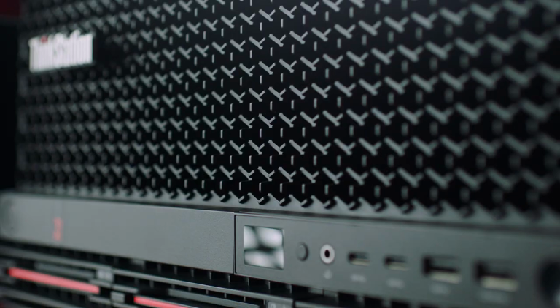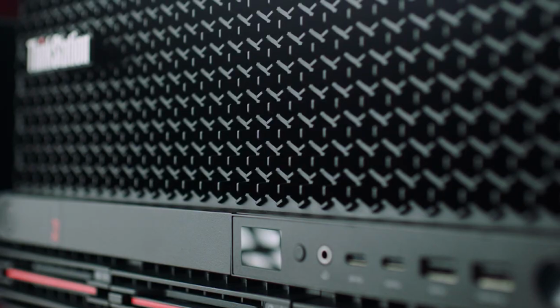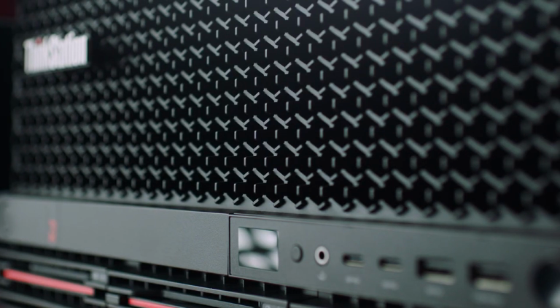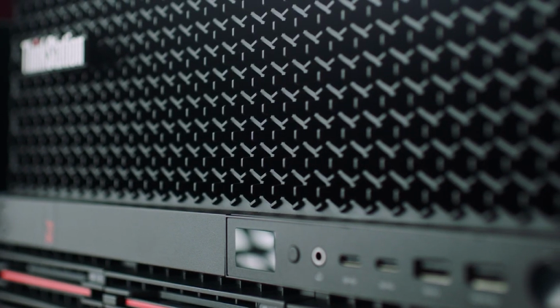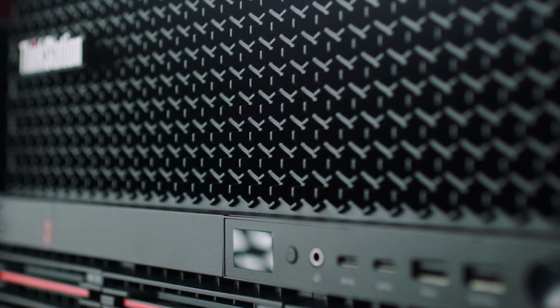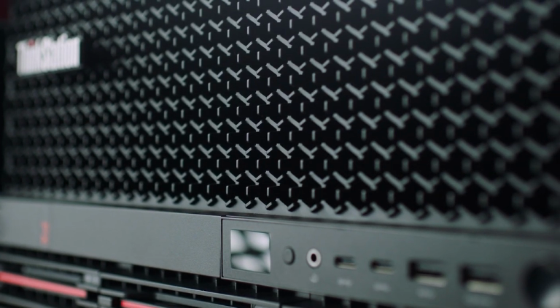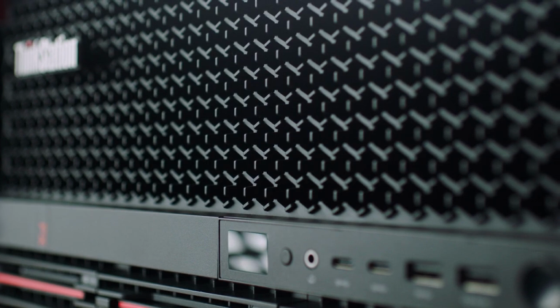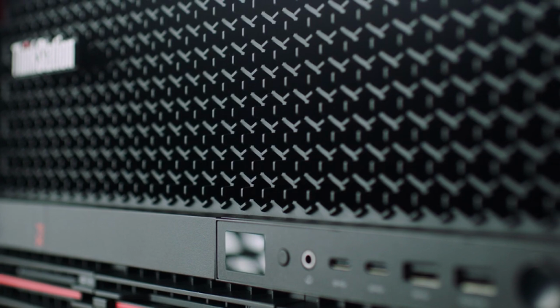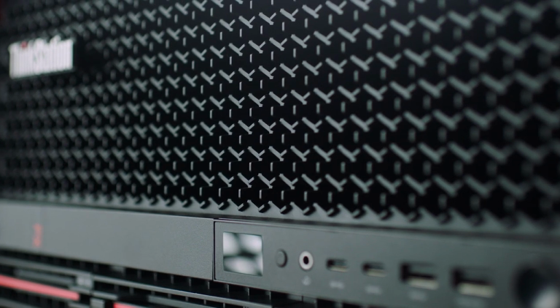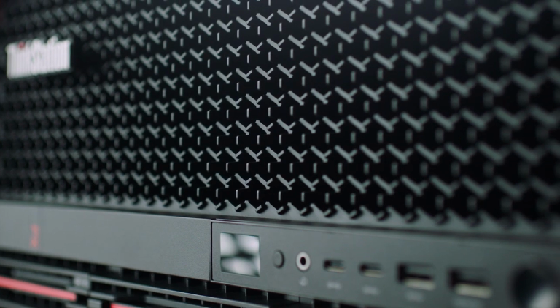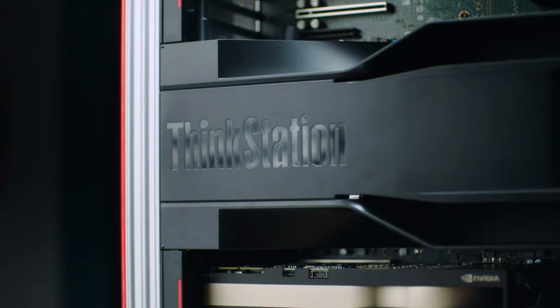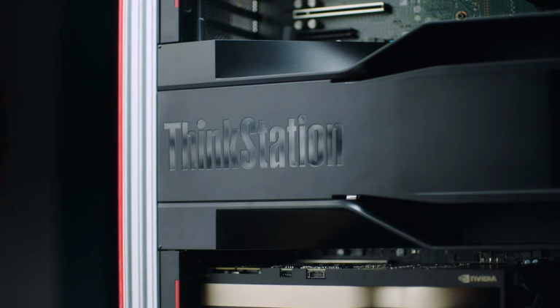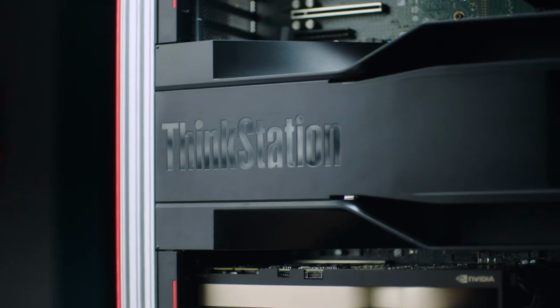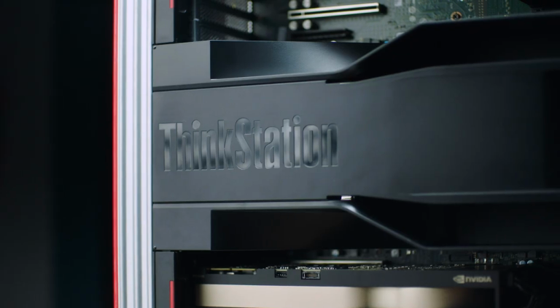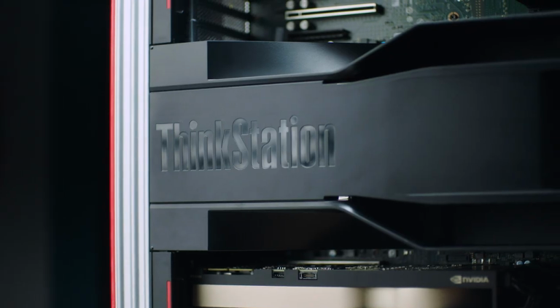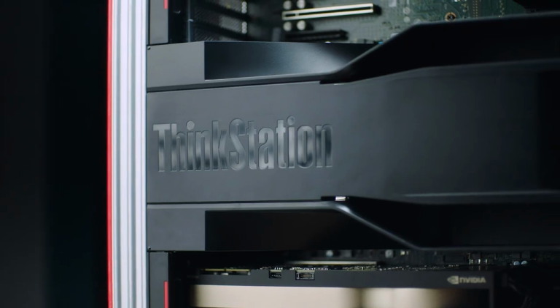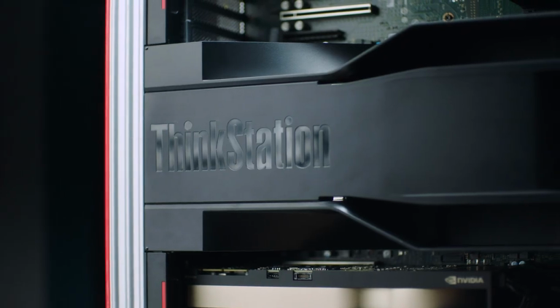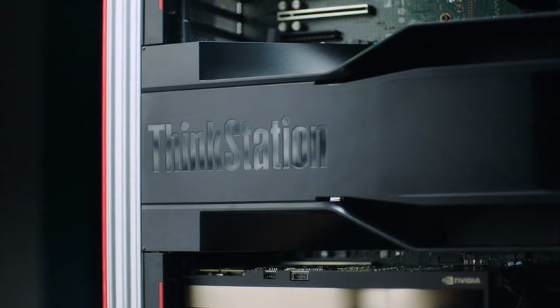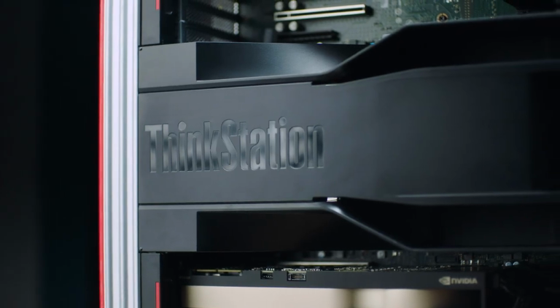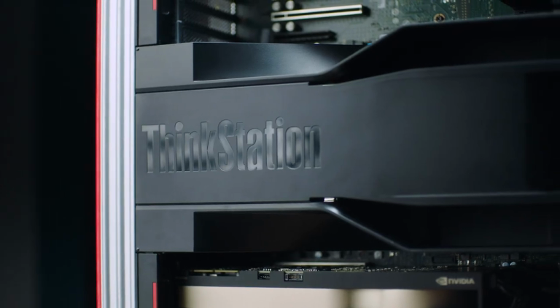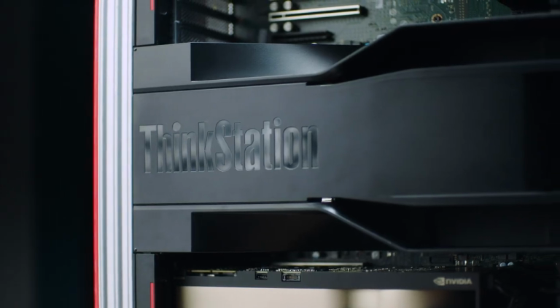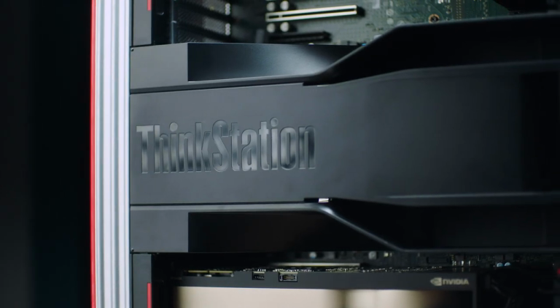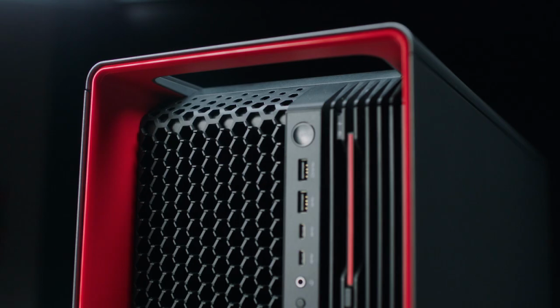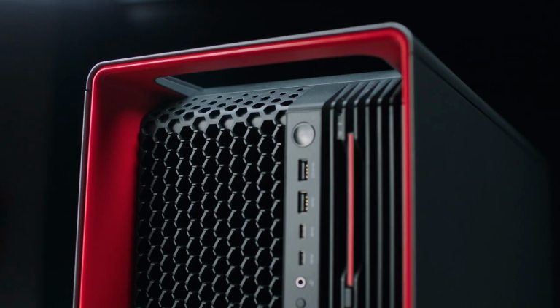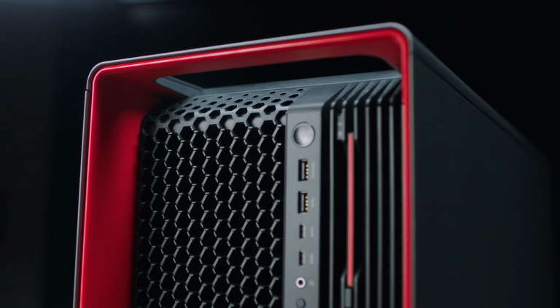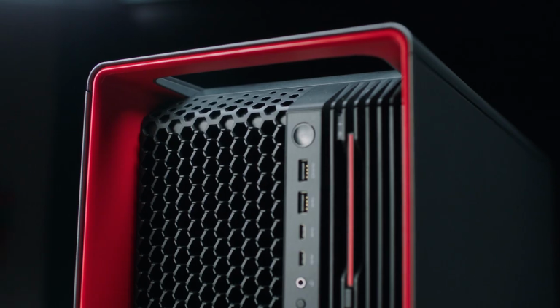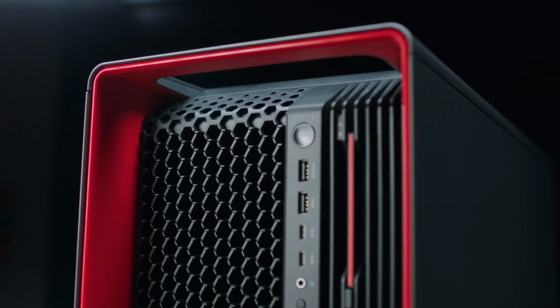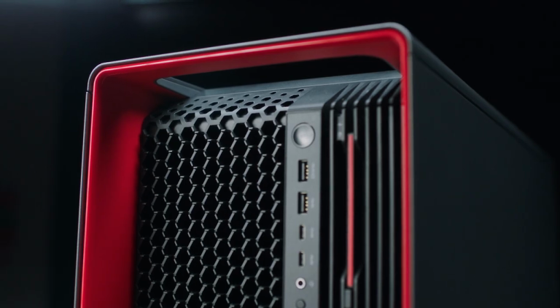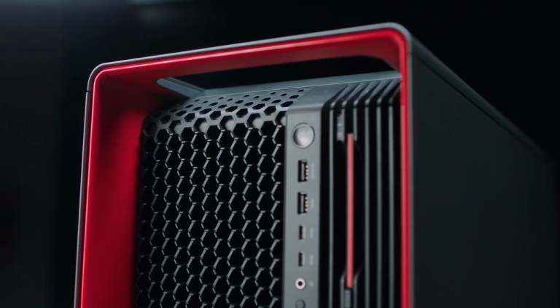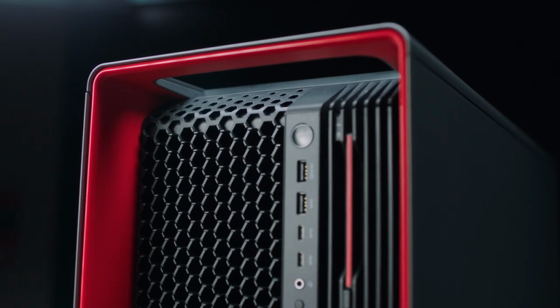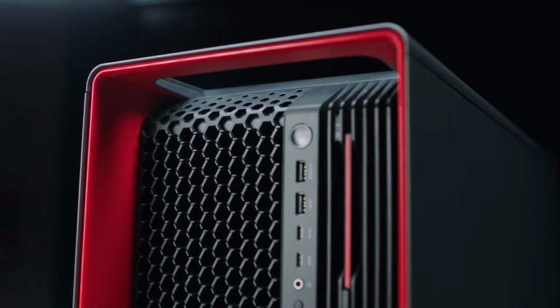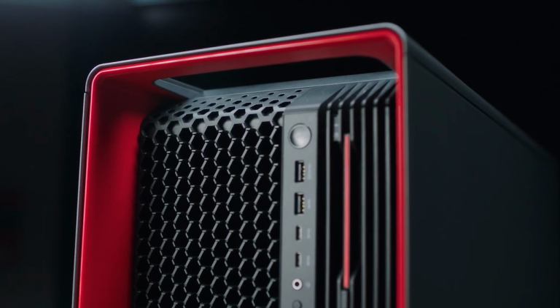ThinkStation has been a sort of constant companion for us for the last decades as we created everything that we've created.